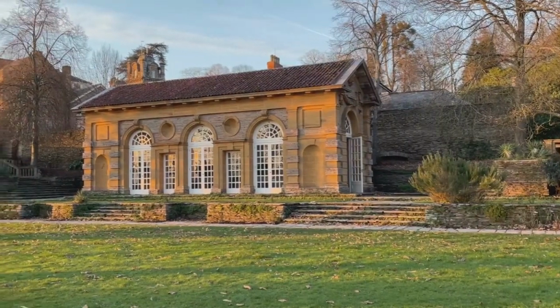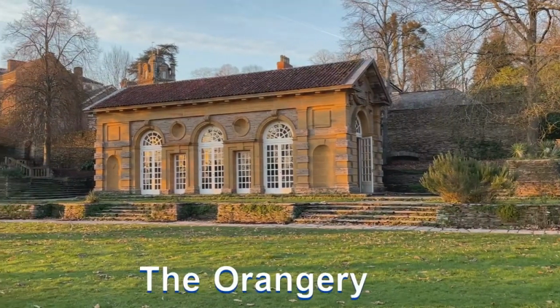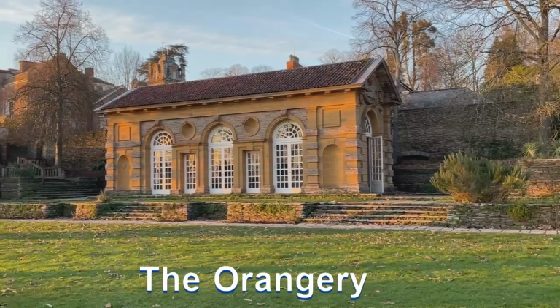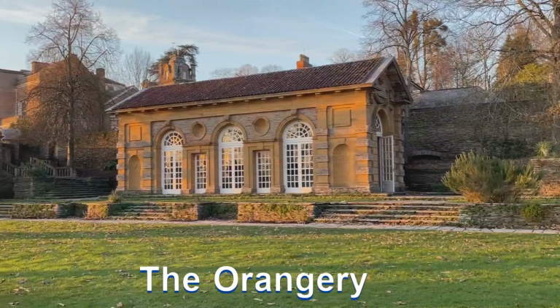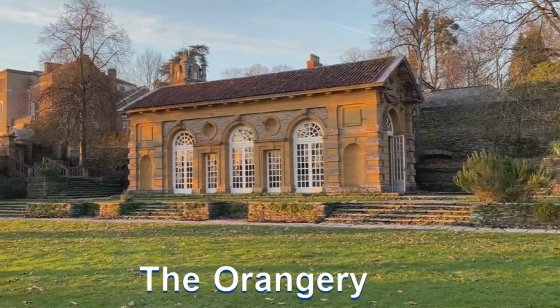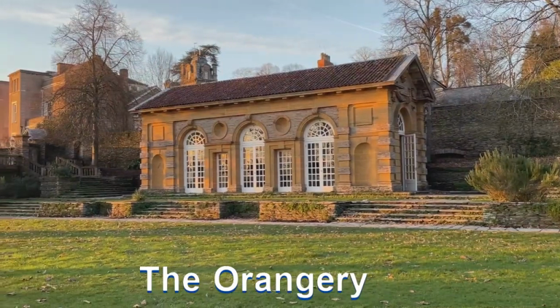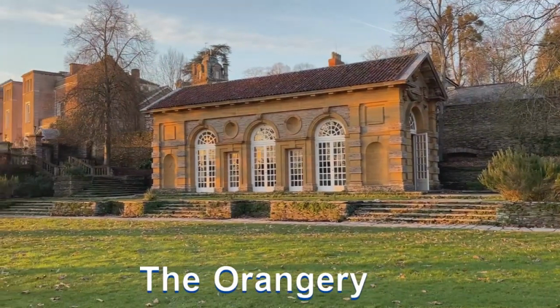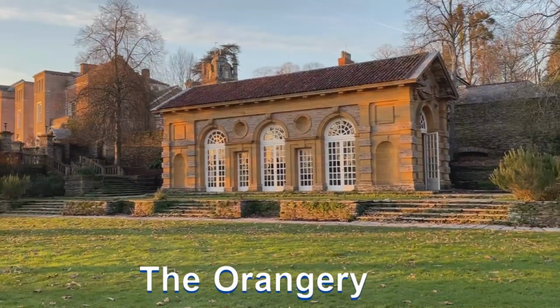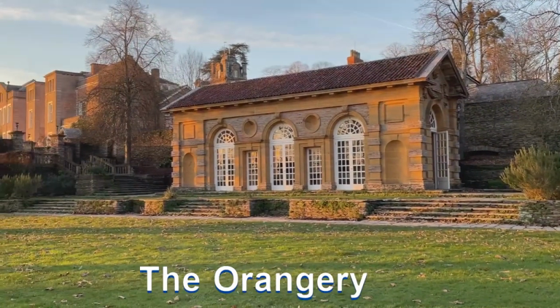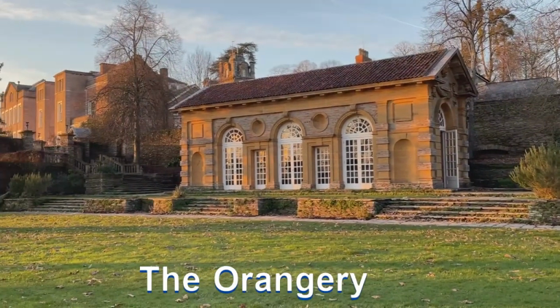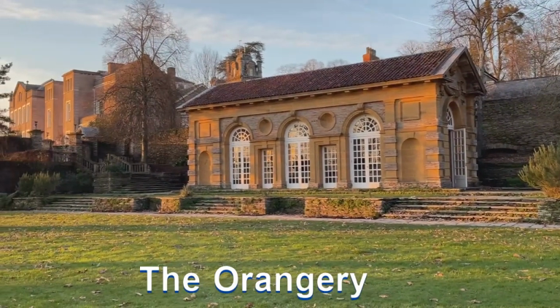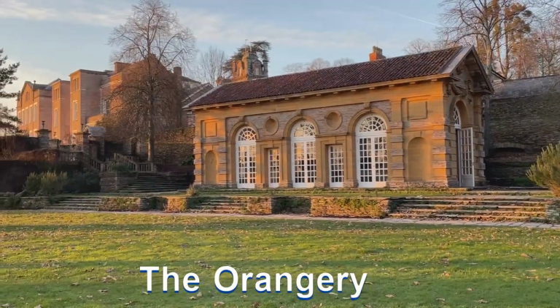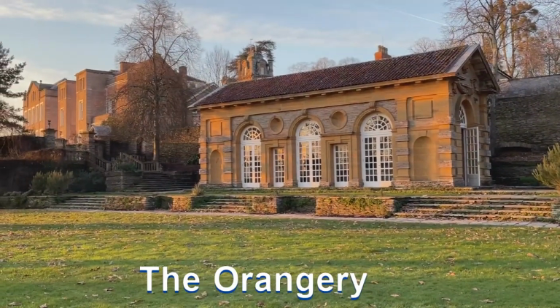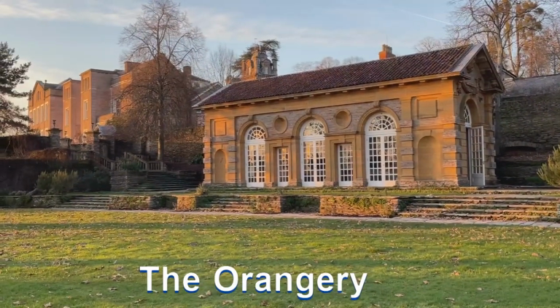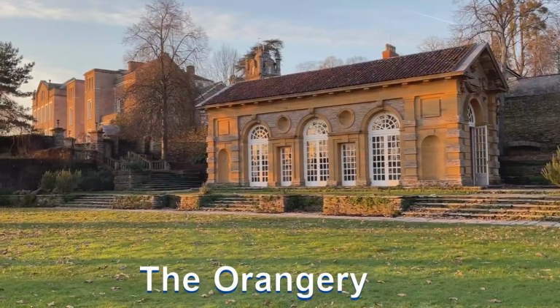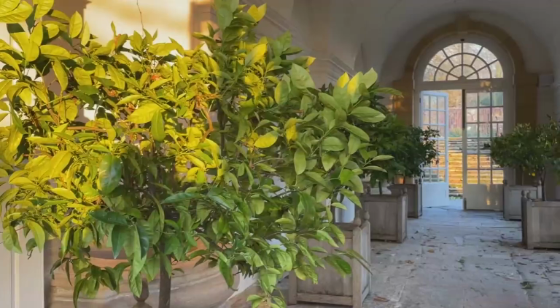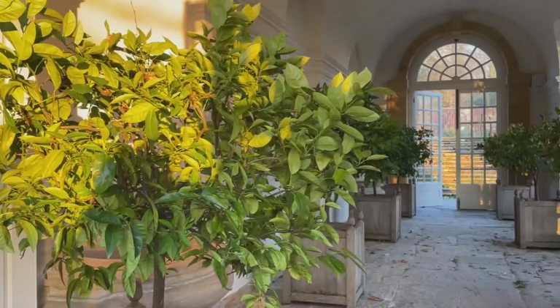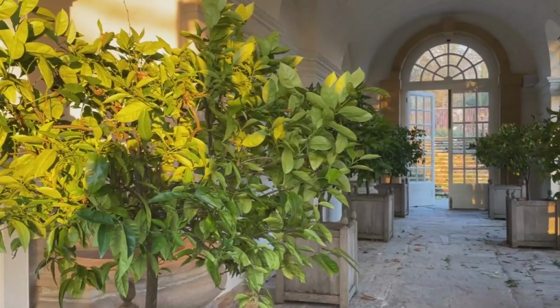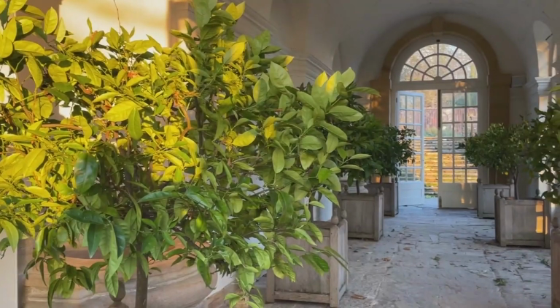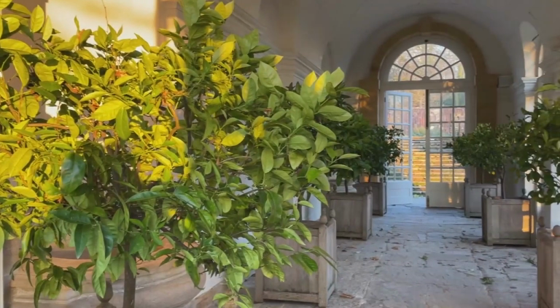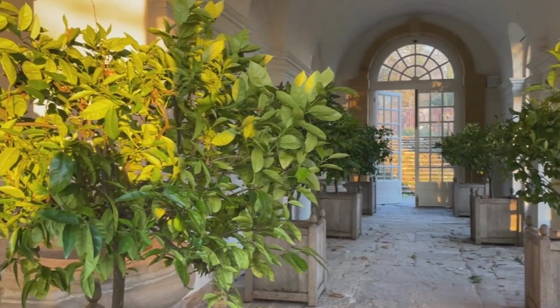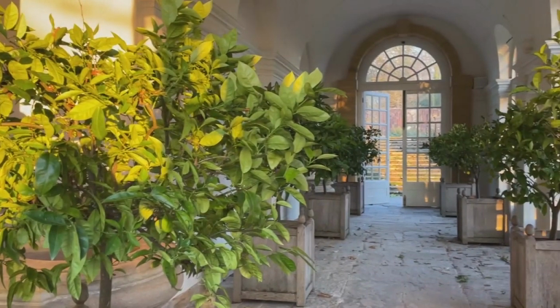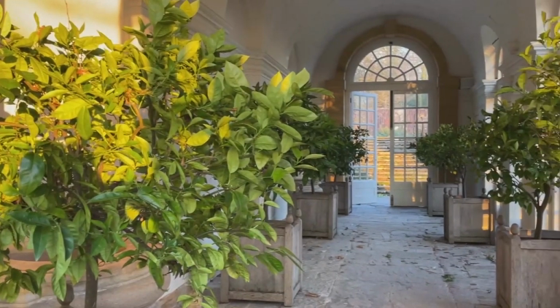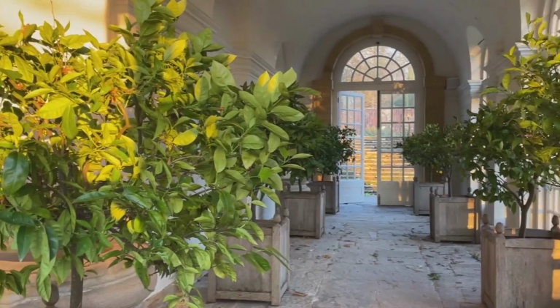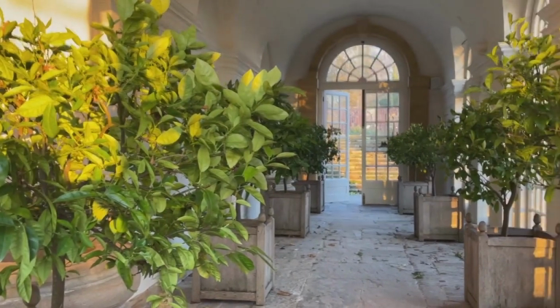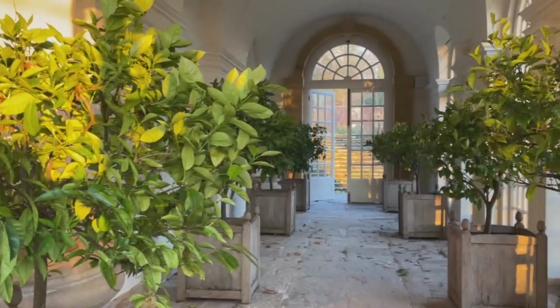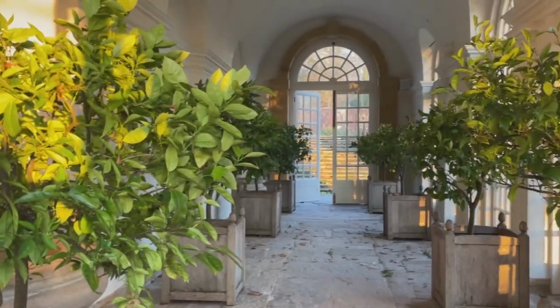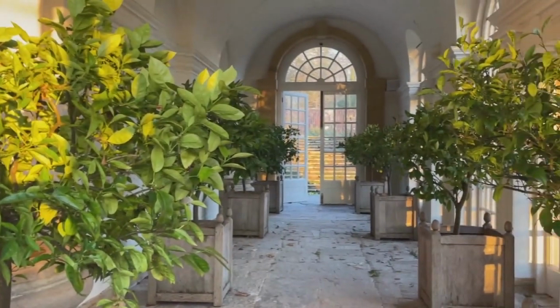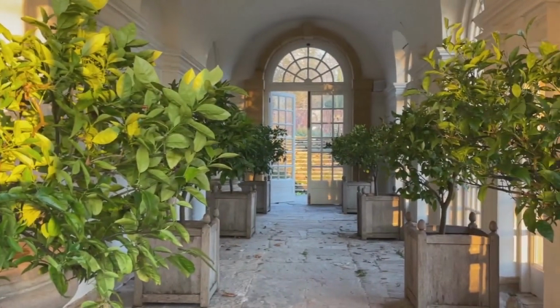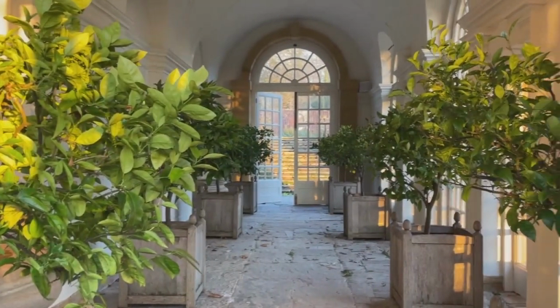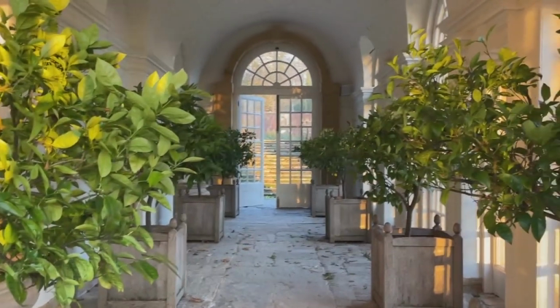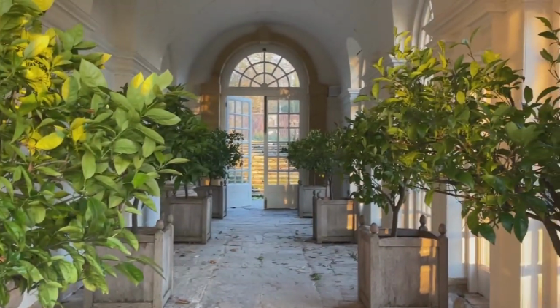Along with other areas at Hestercoombe, this beautiful orangery is available for weddings.